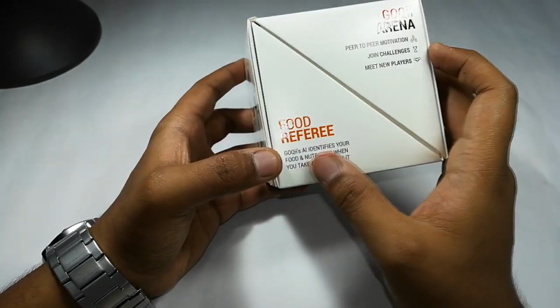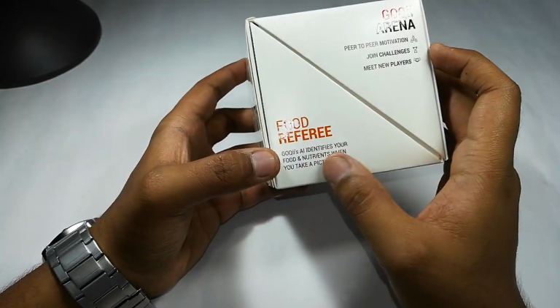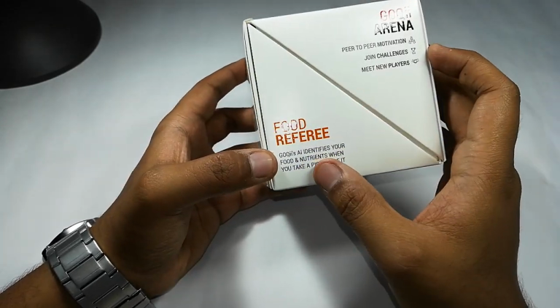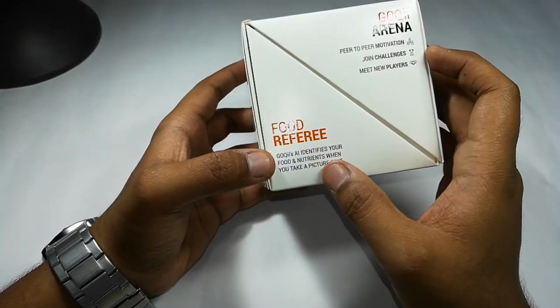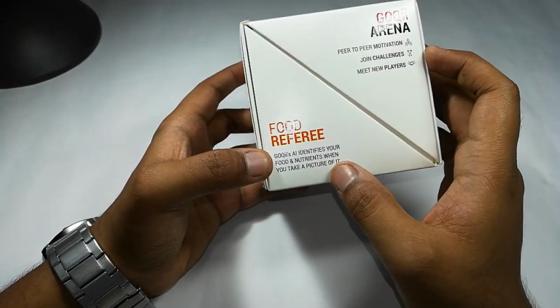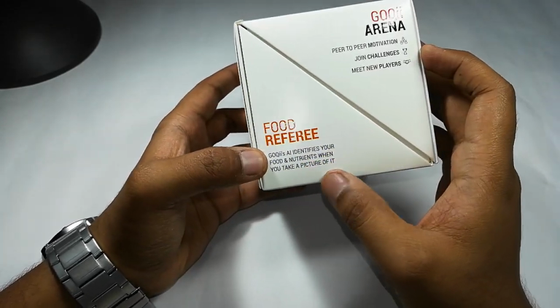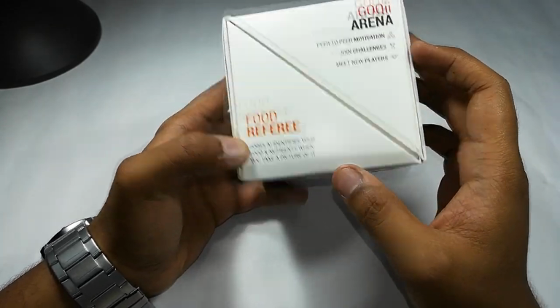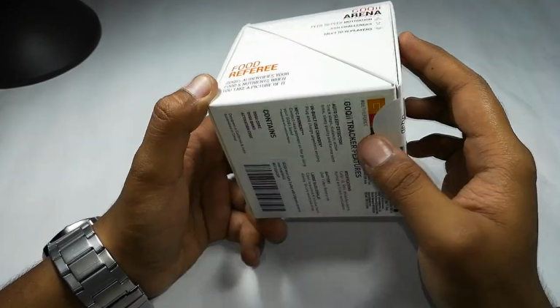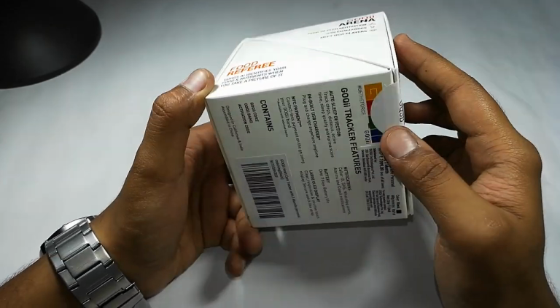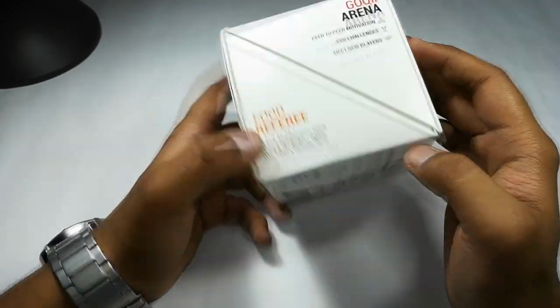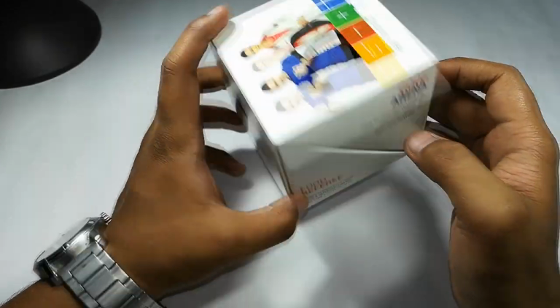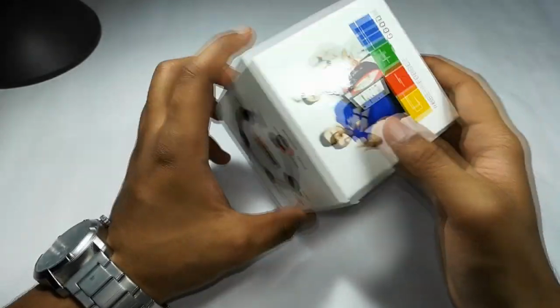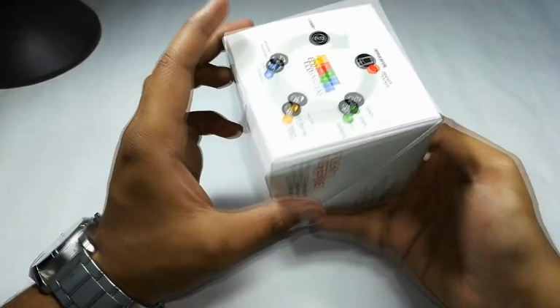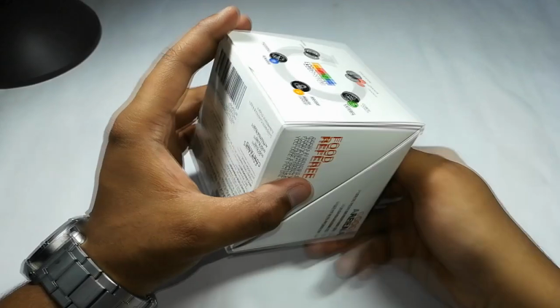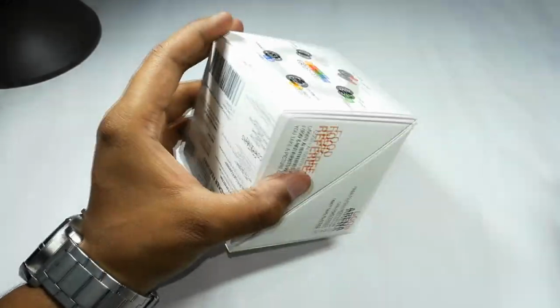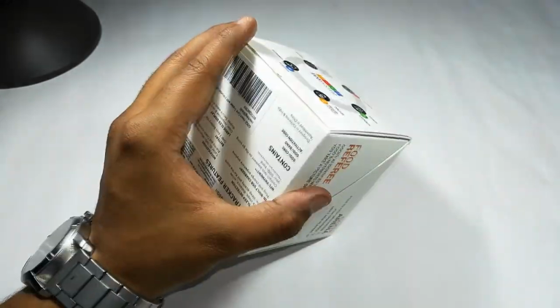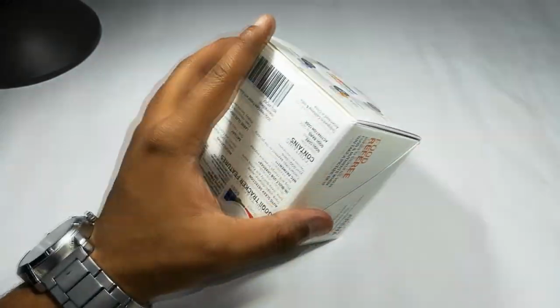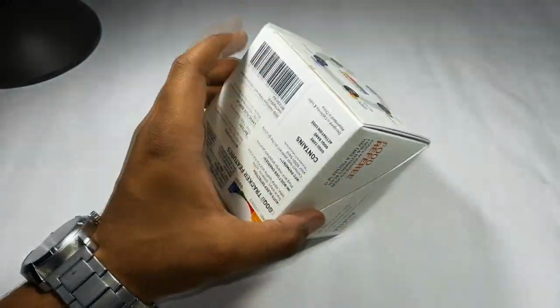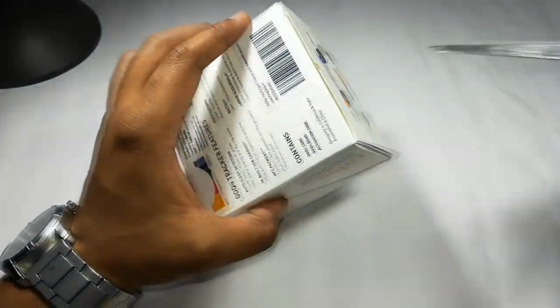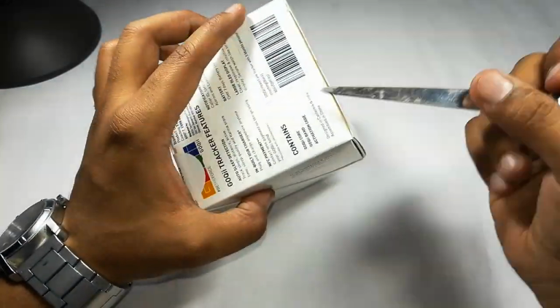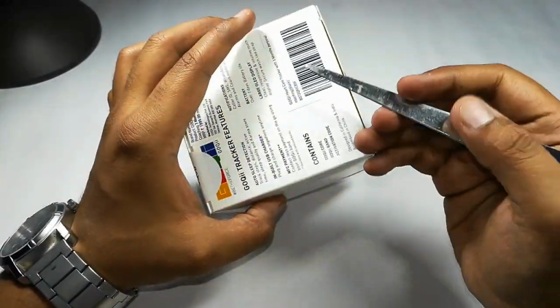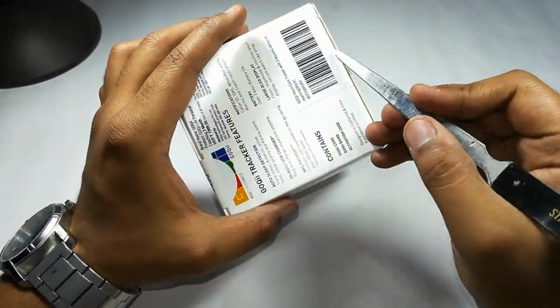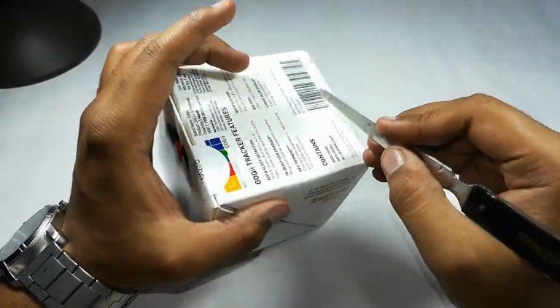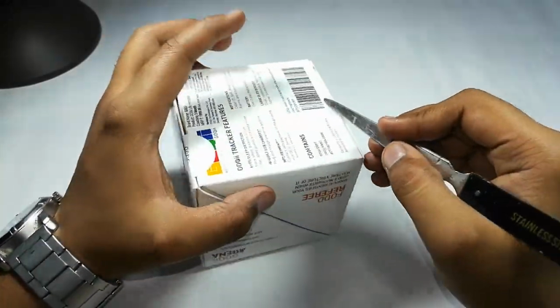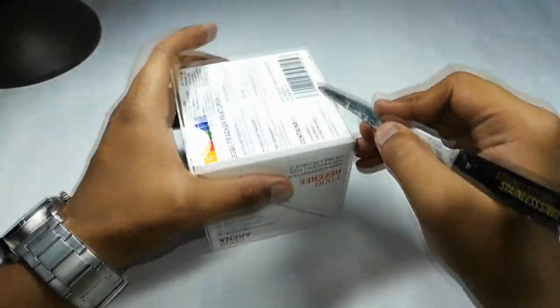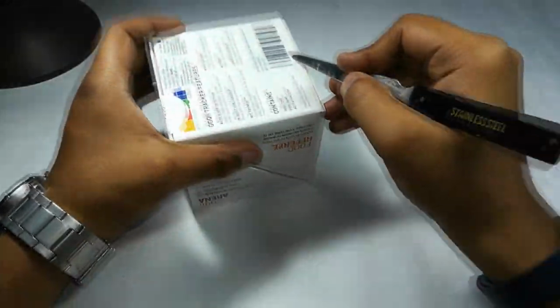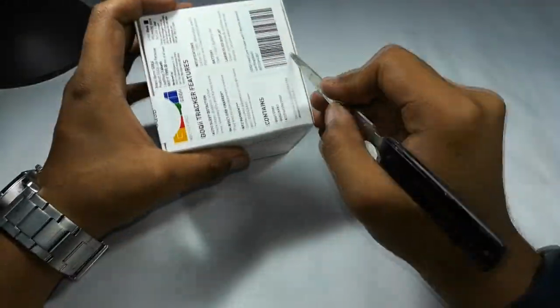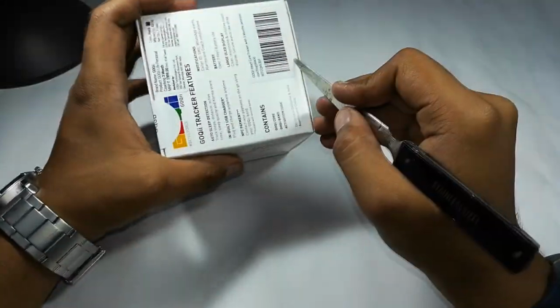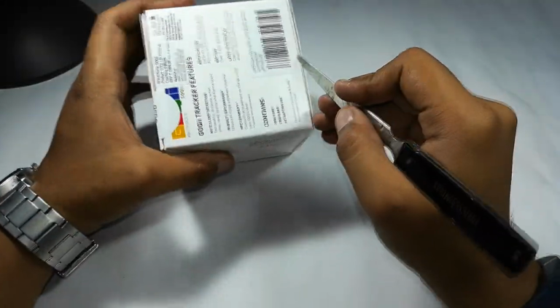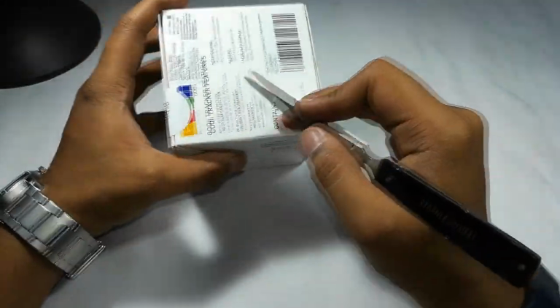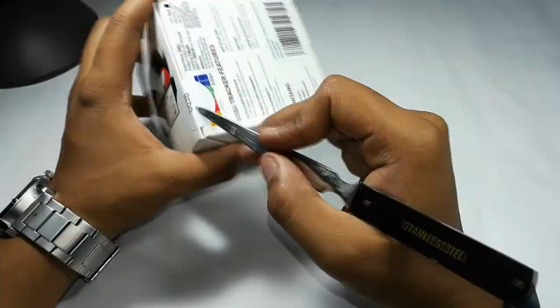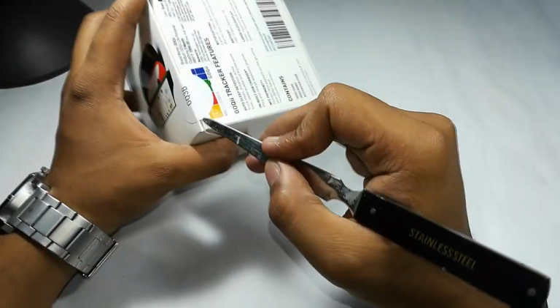Trainers will tell you how to do workouts, how to carry your lifestyle, how to change your lifestyle accordingly to get fit and achieve your daily goals. These are some of the details mentioned on the box.